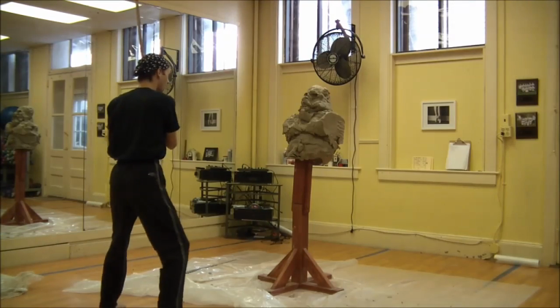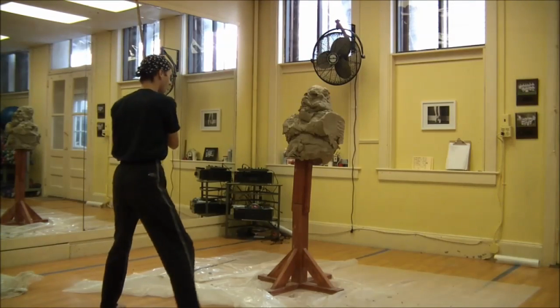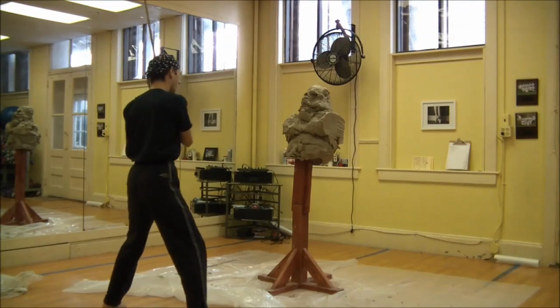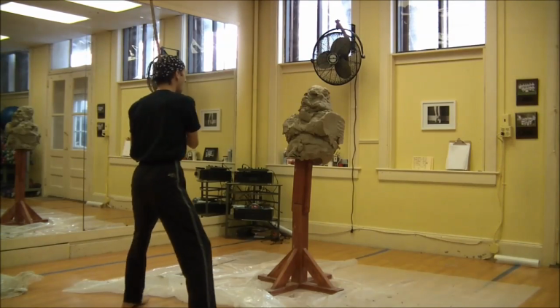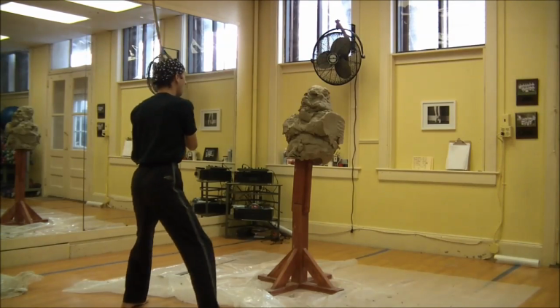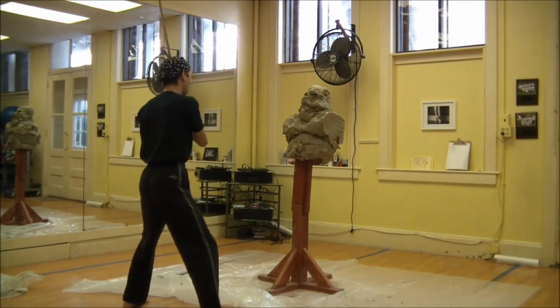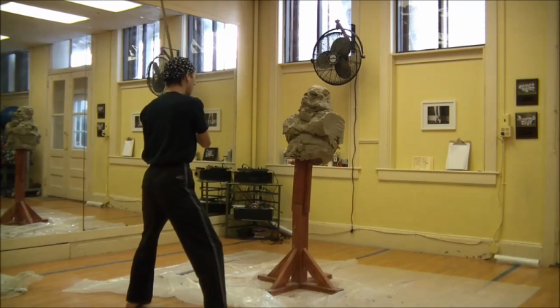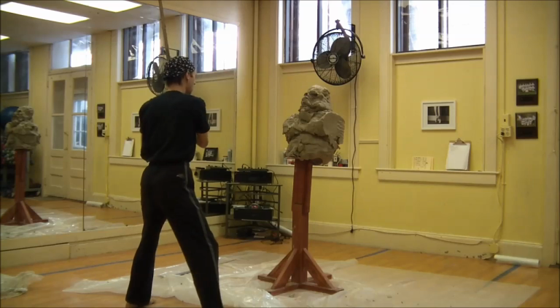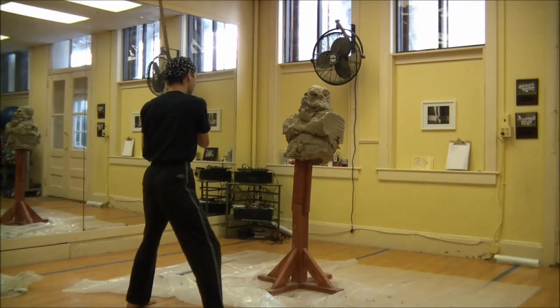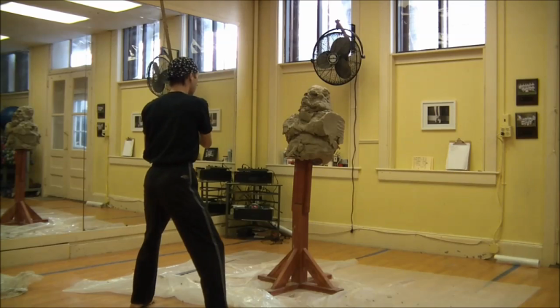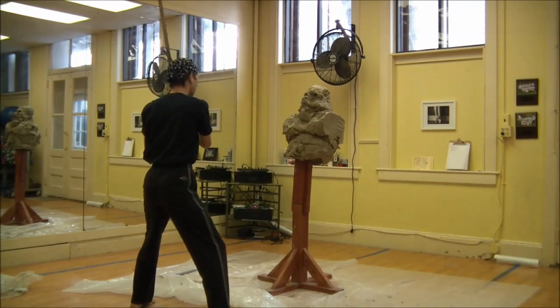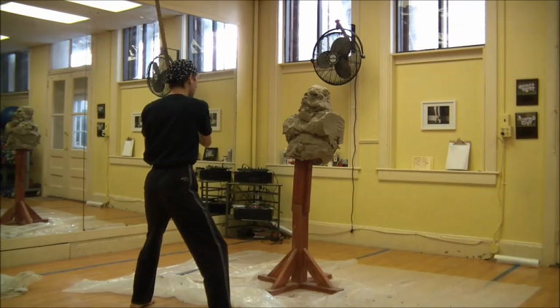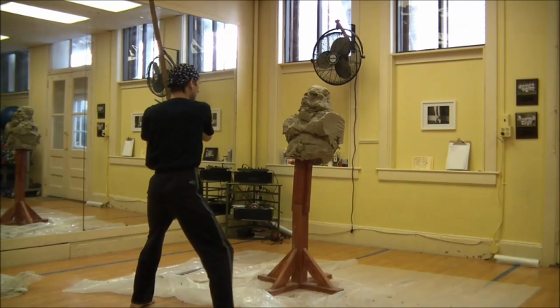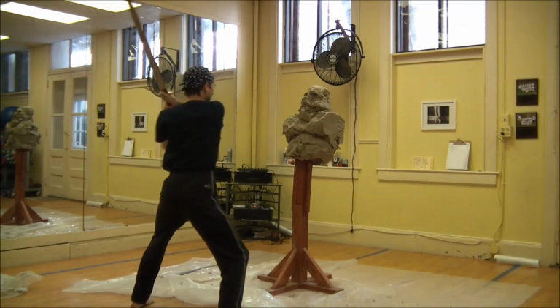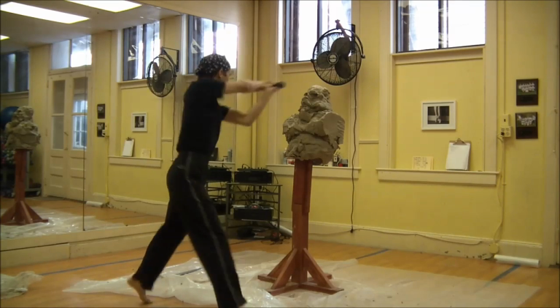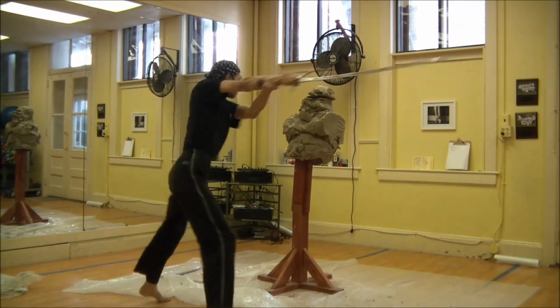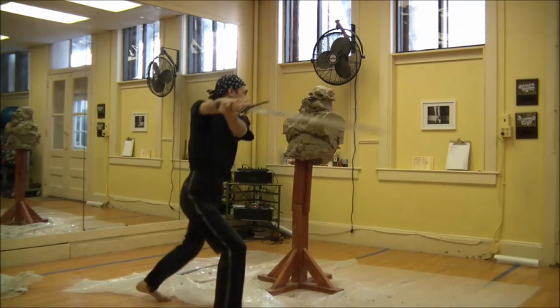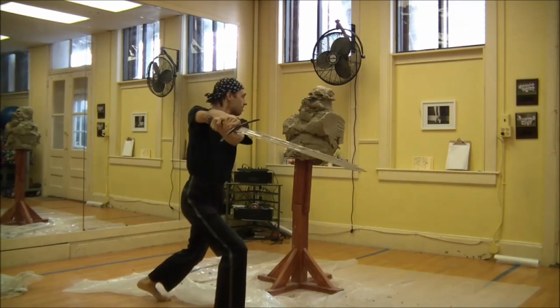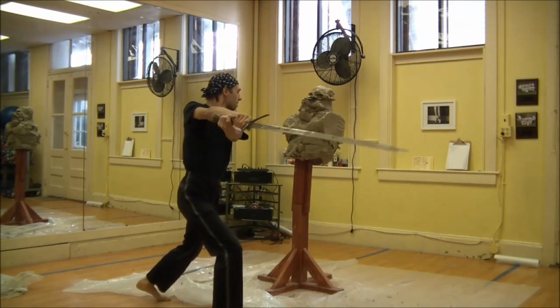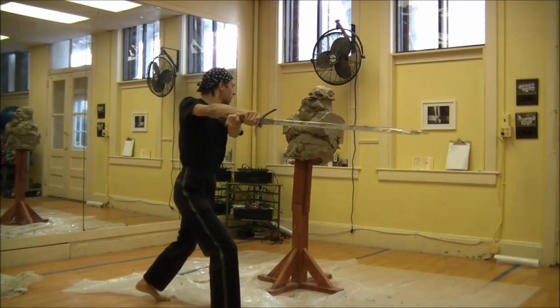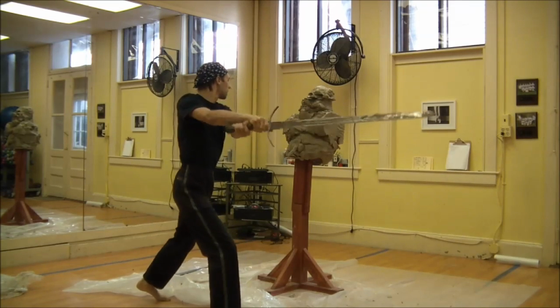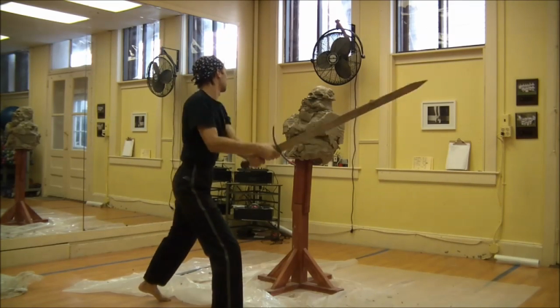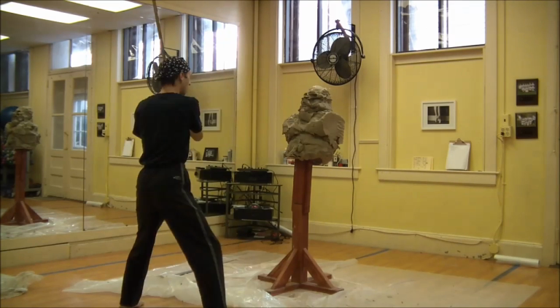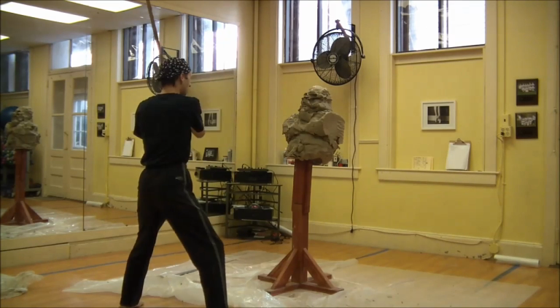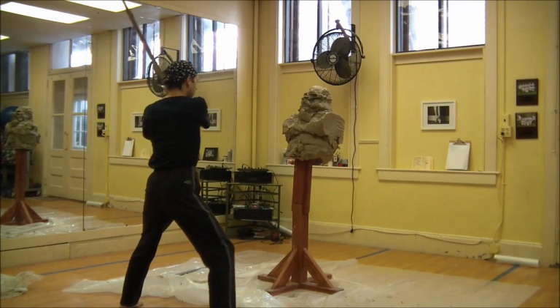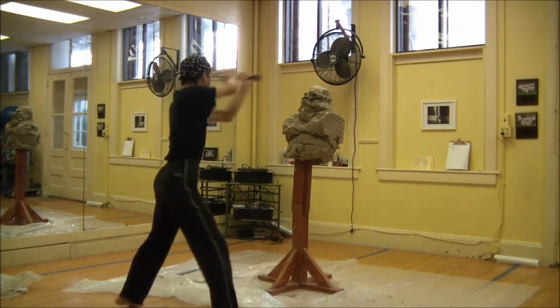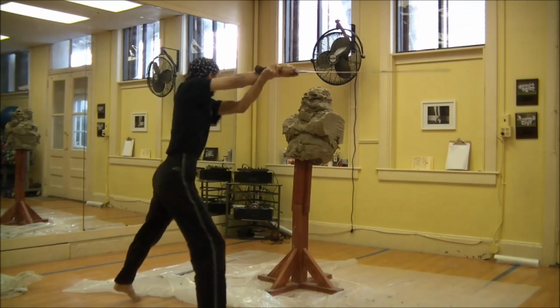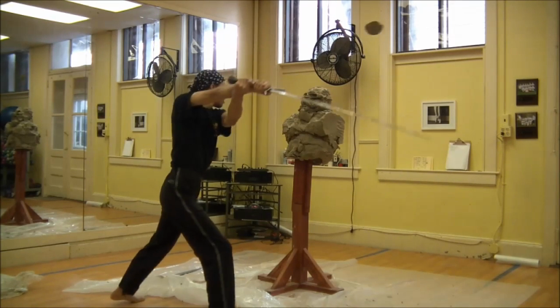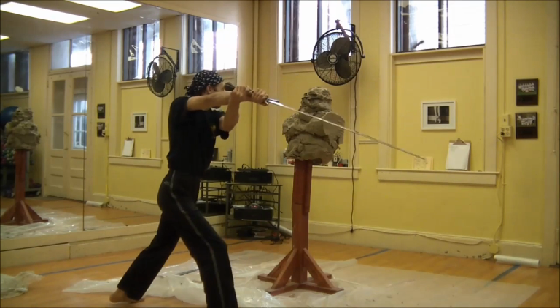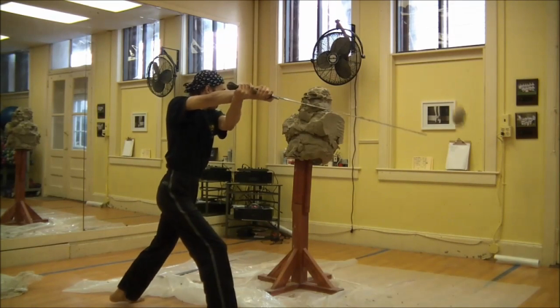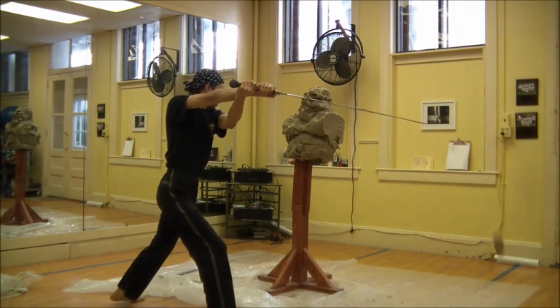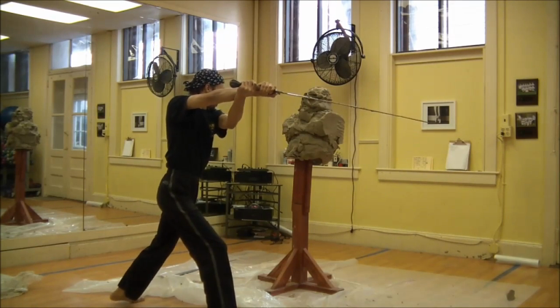One of the issues with clay is that the clay builds up on the sword, and if you don't clean it off, it becomes very heavy and difficult to stop.